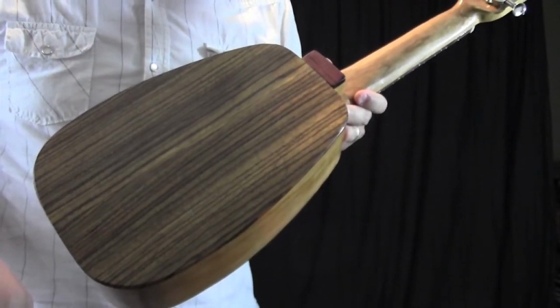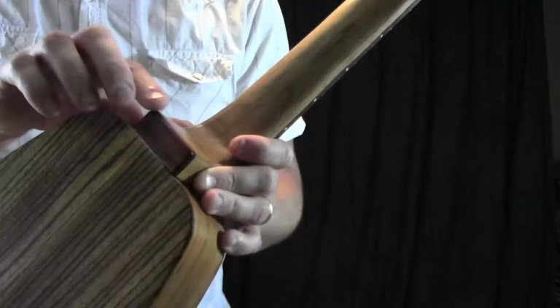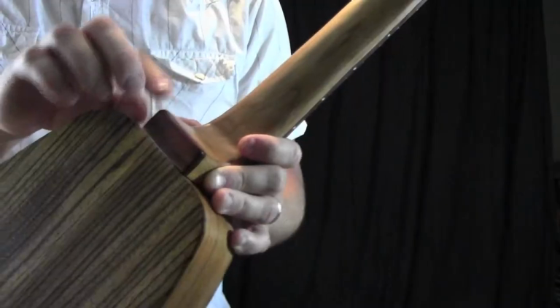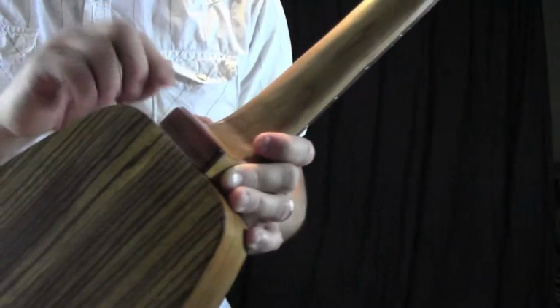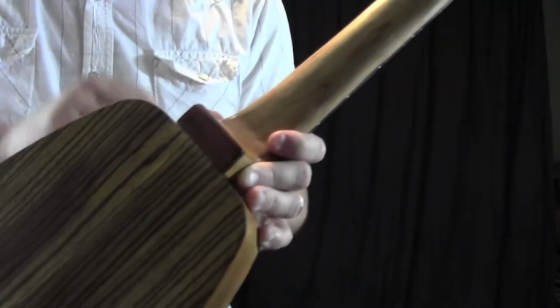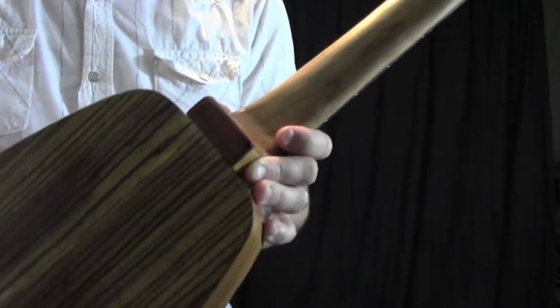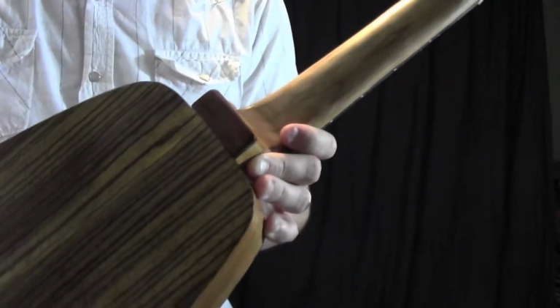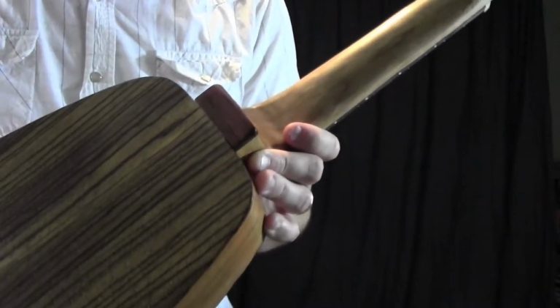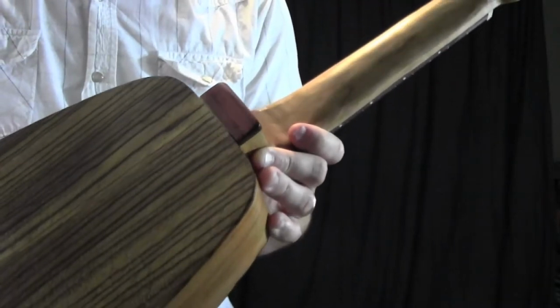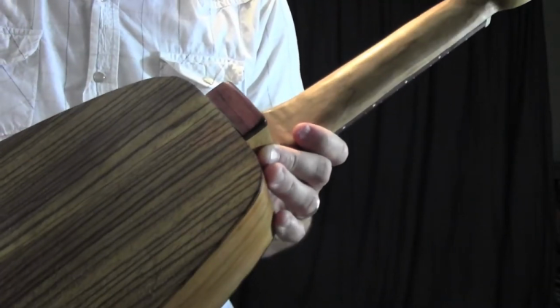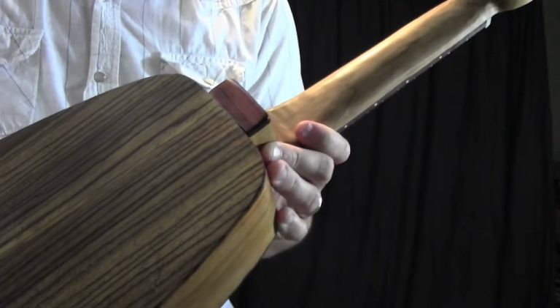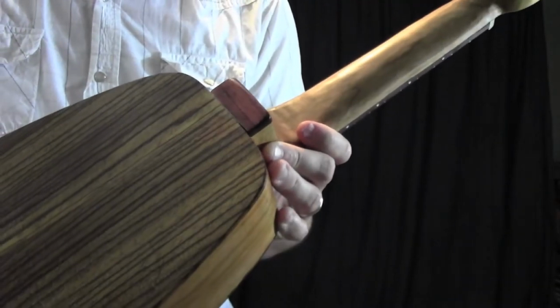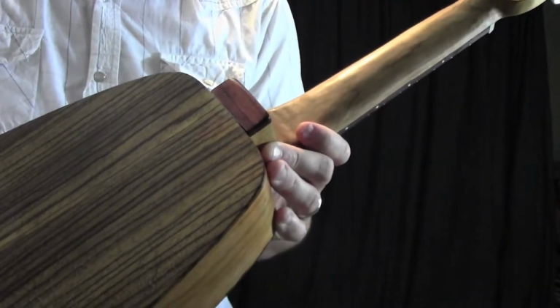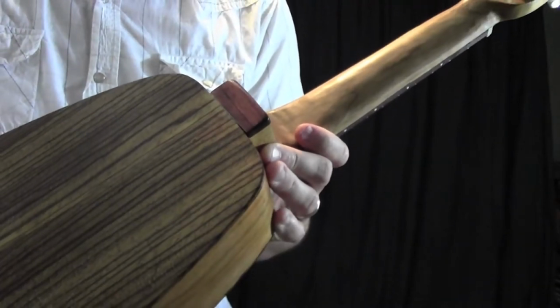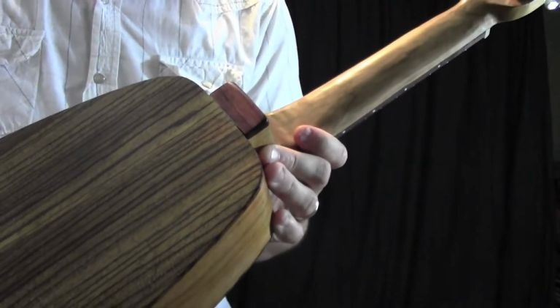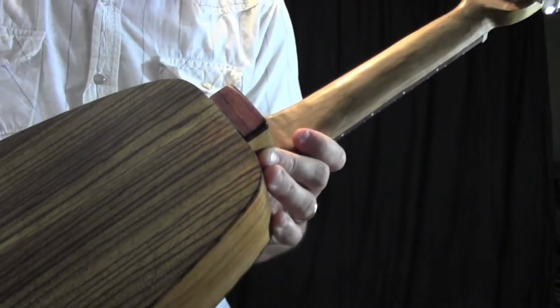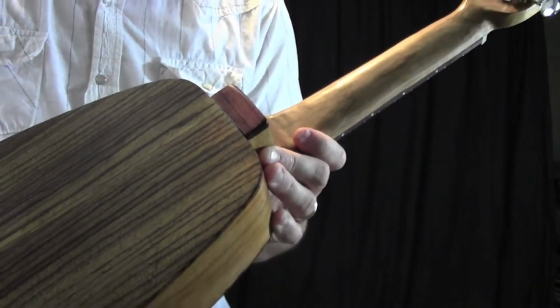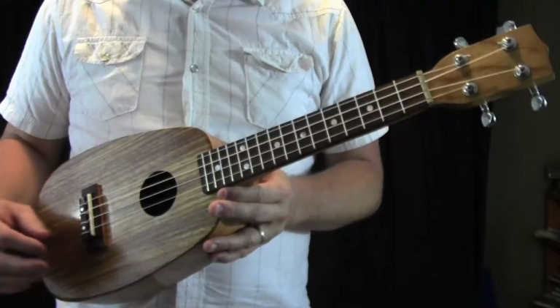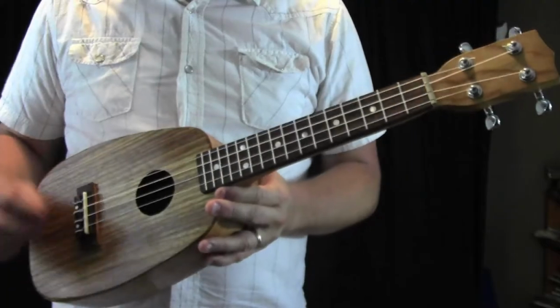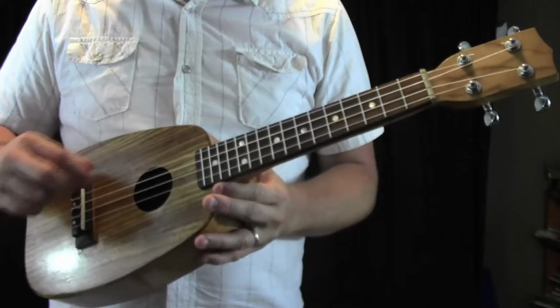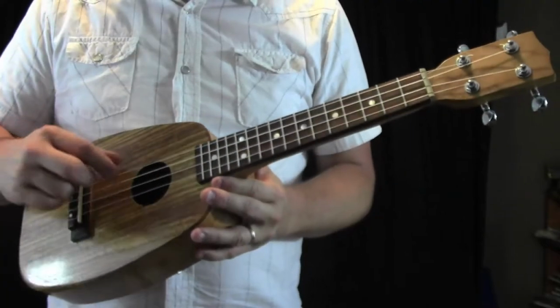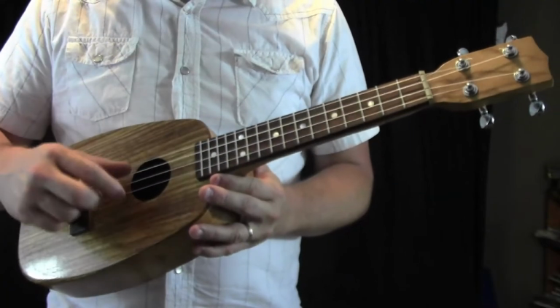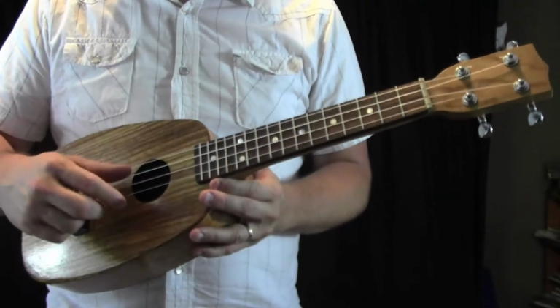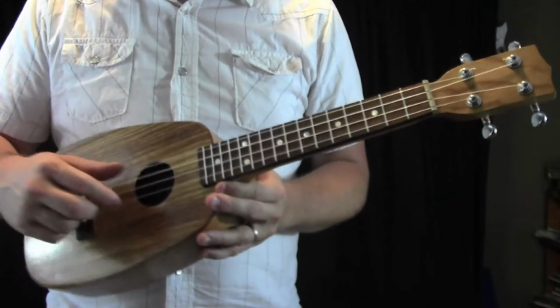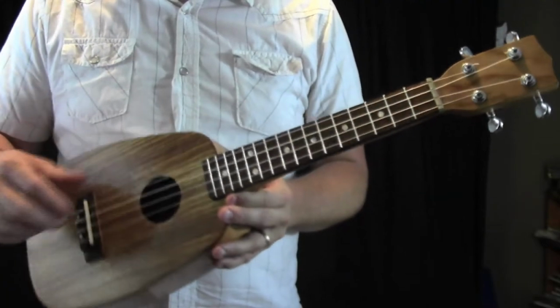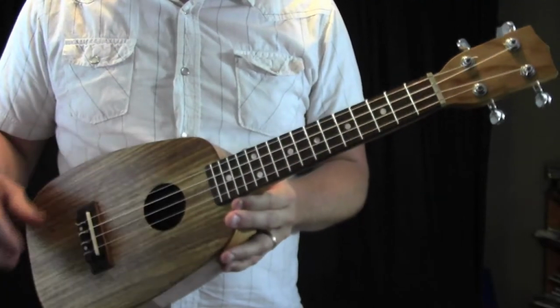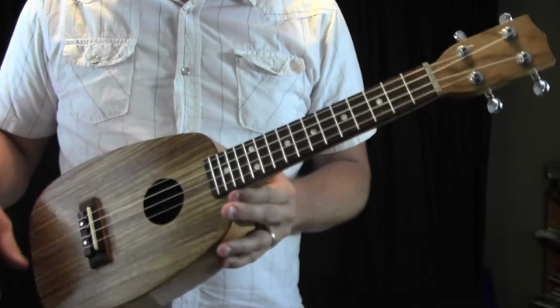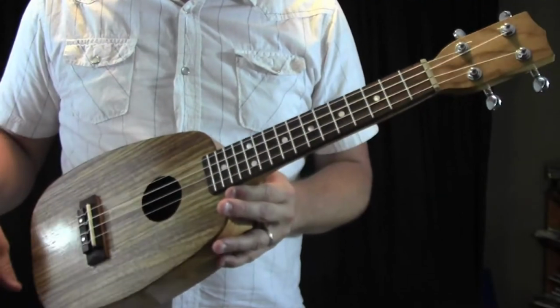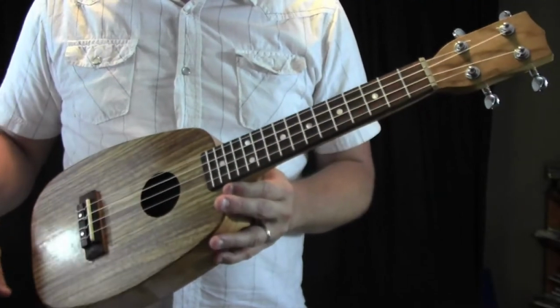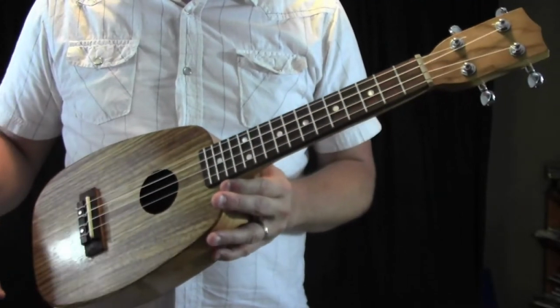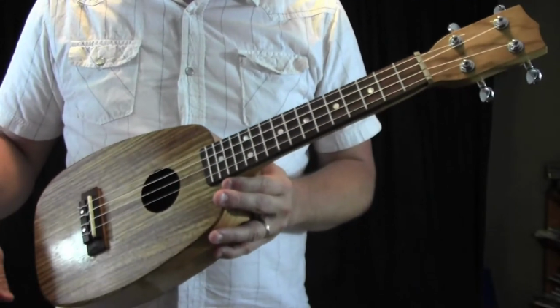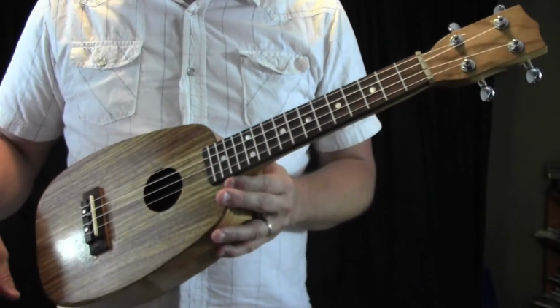The heel cap is made out of some vibinga. I strung it up with some Aquila New Nile gut strings.